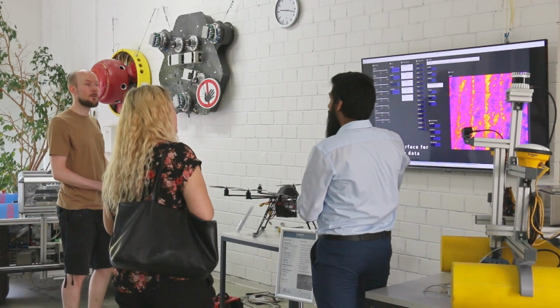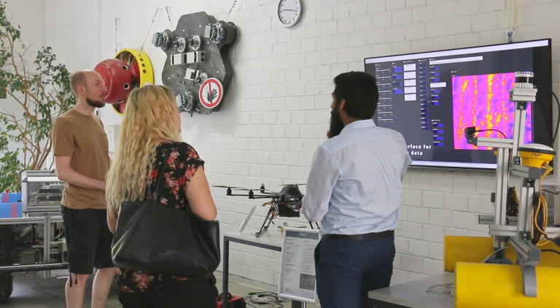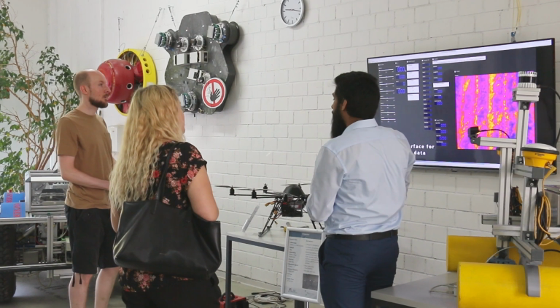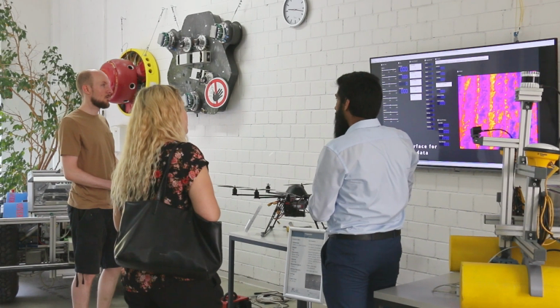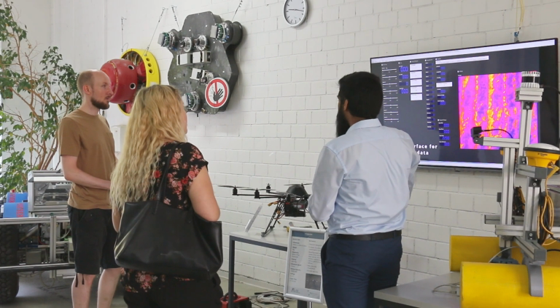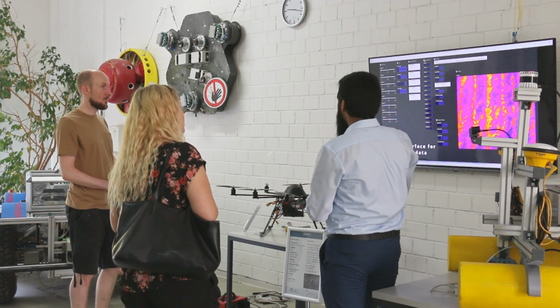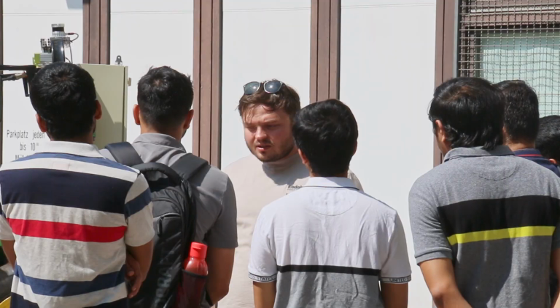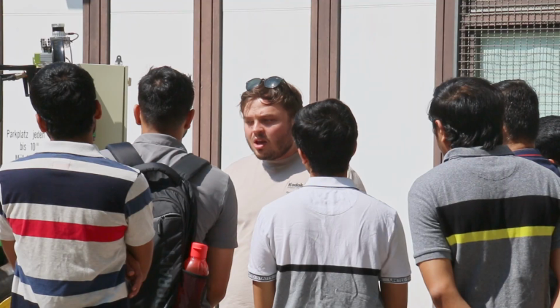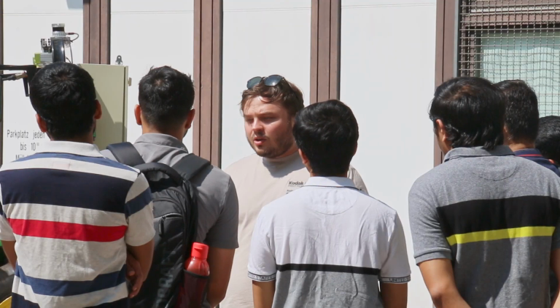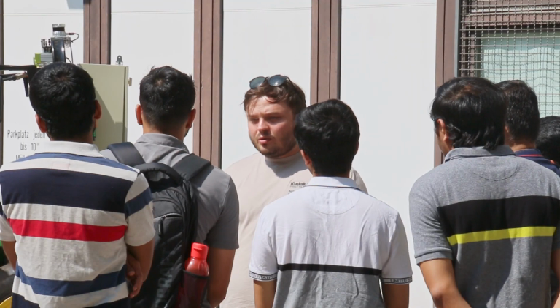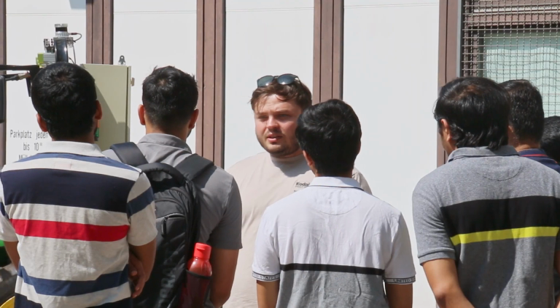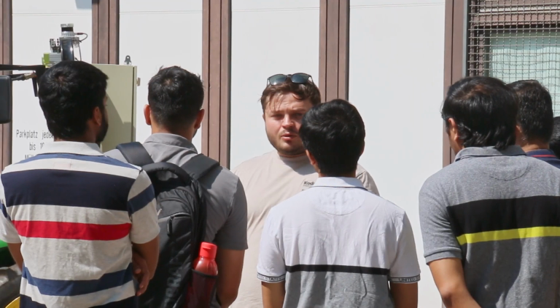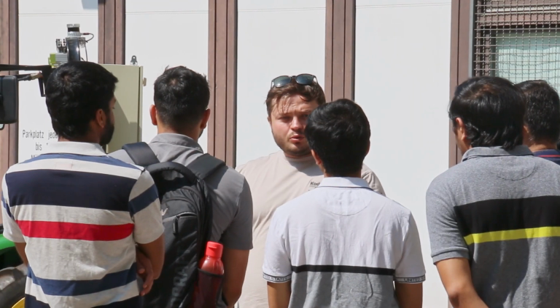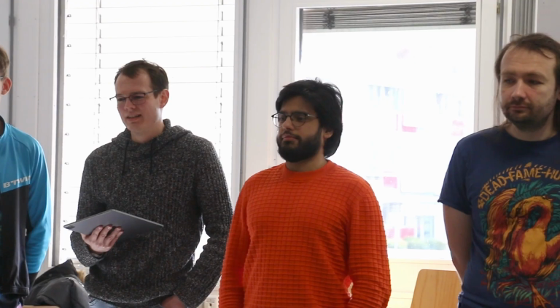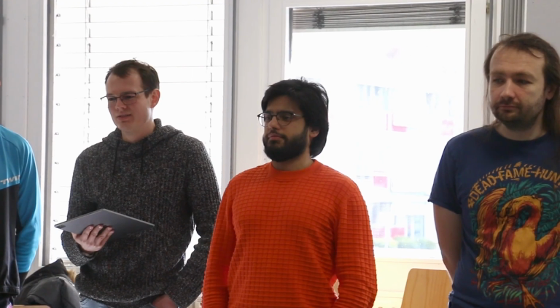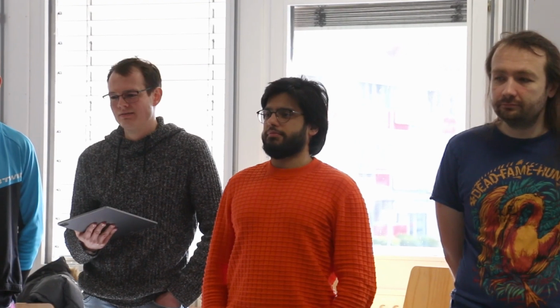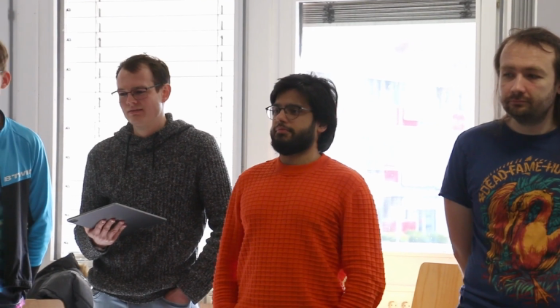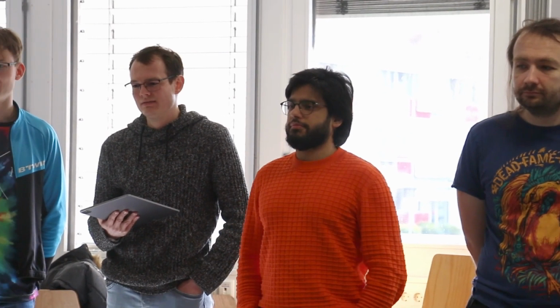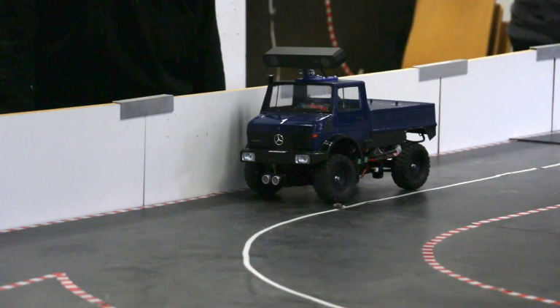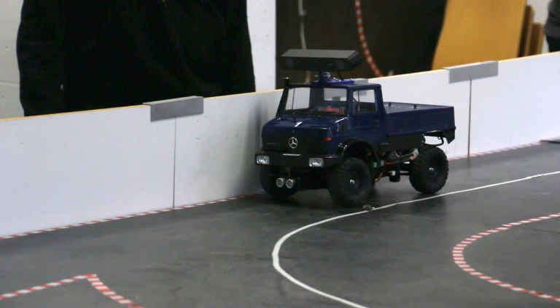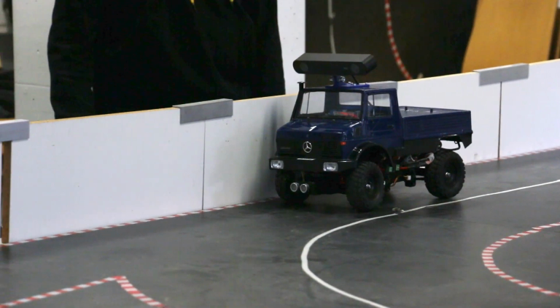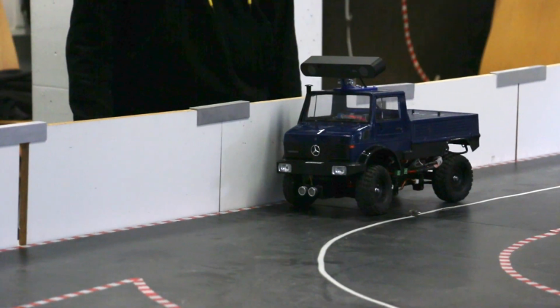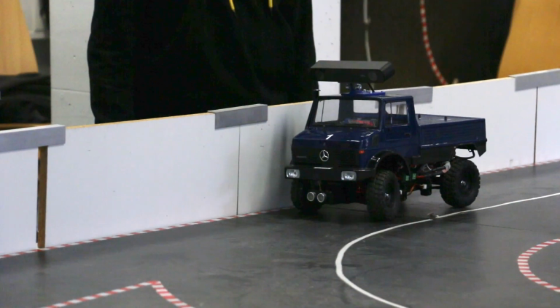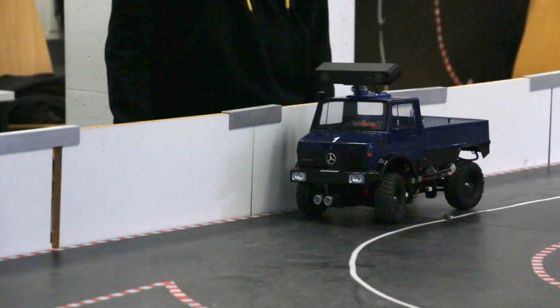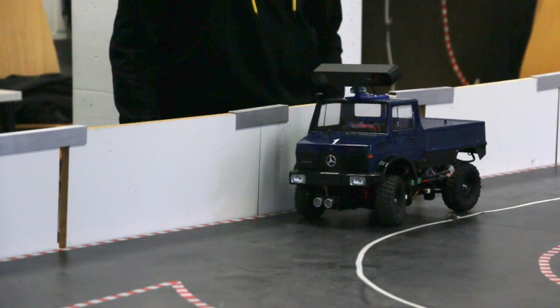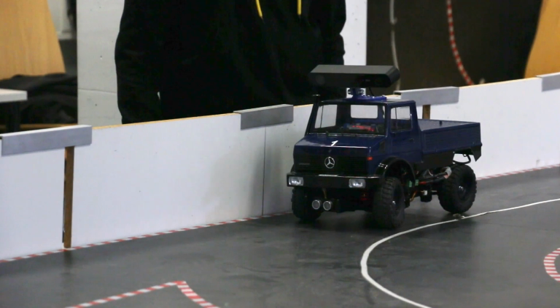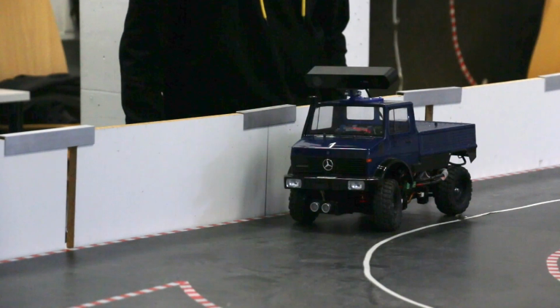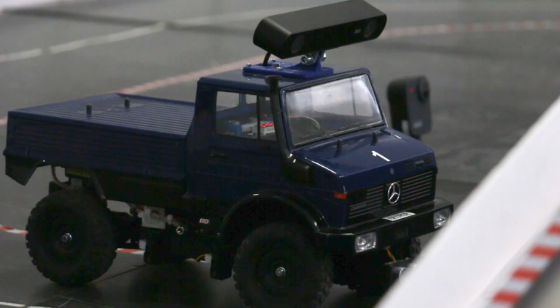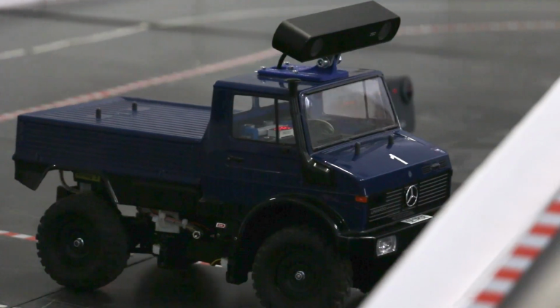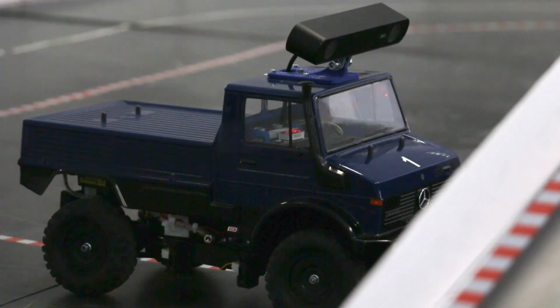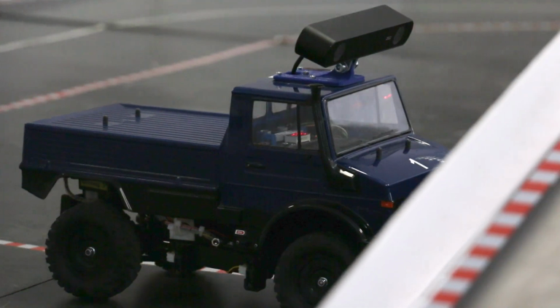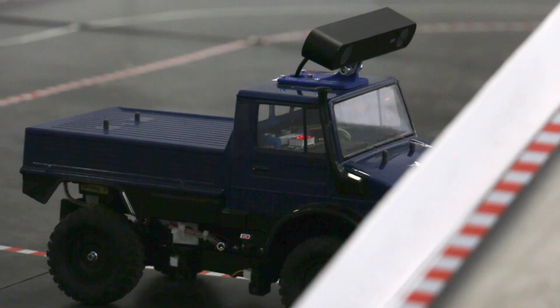We host various seminars and projects, providing students with hands-on experience and opportunities to dig deeper into robotics.